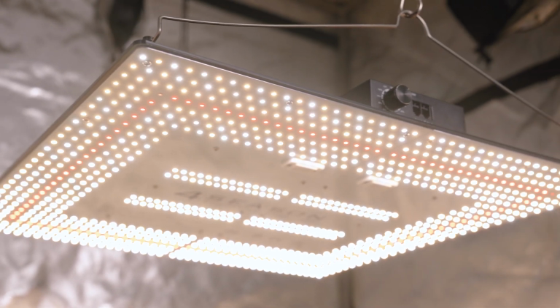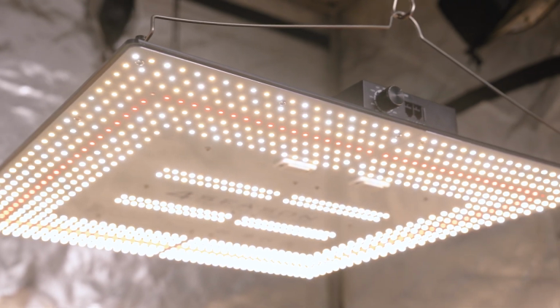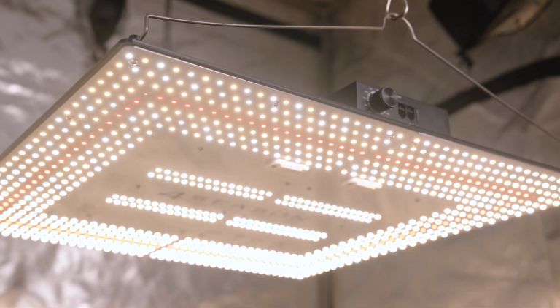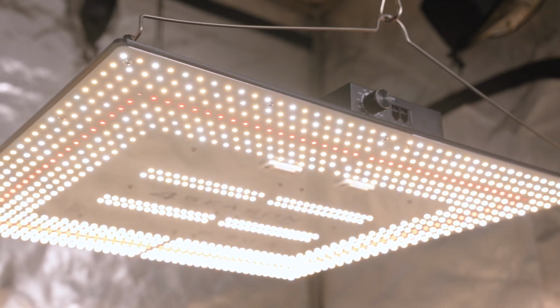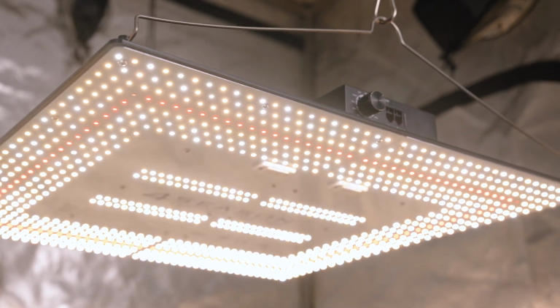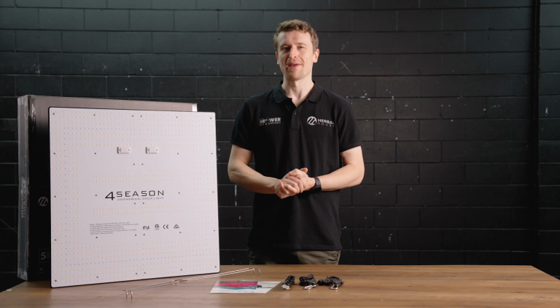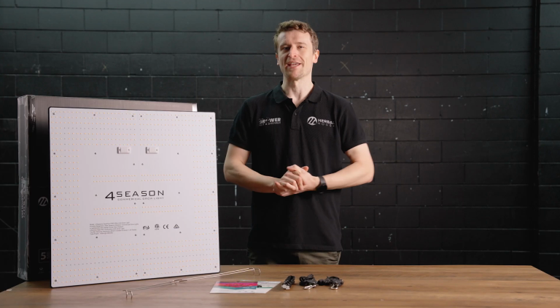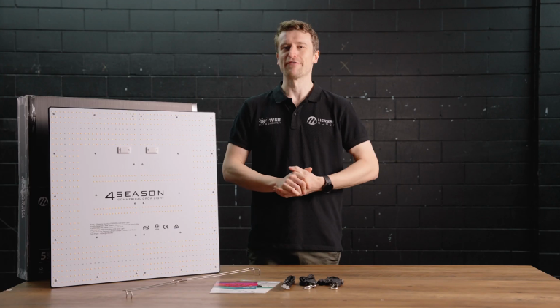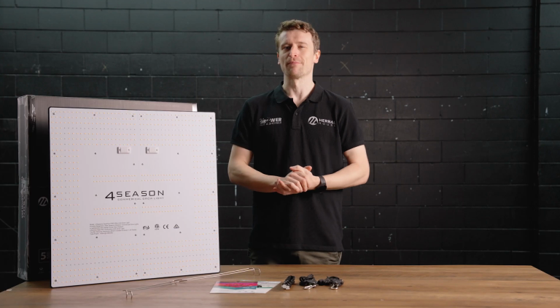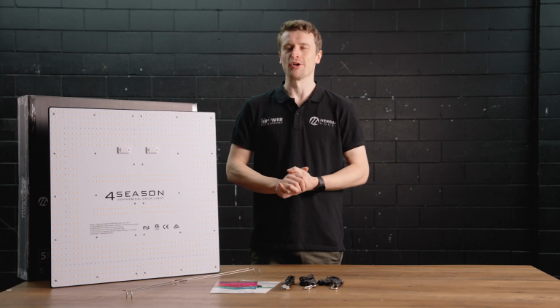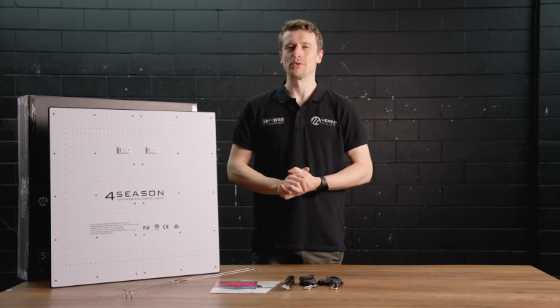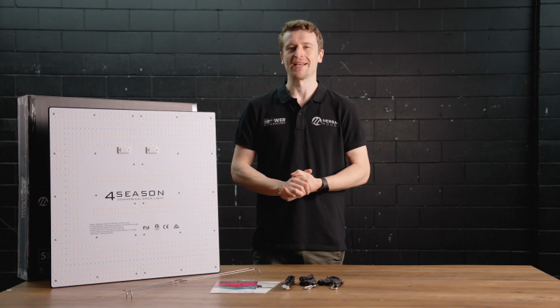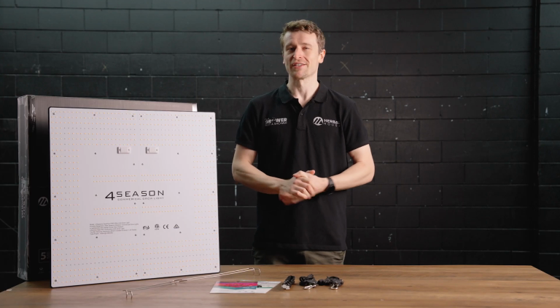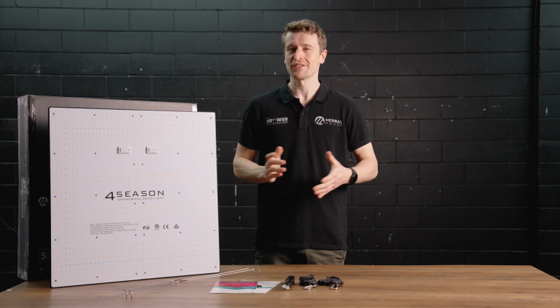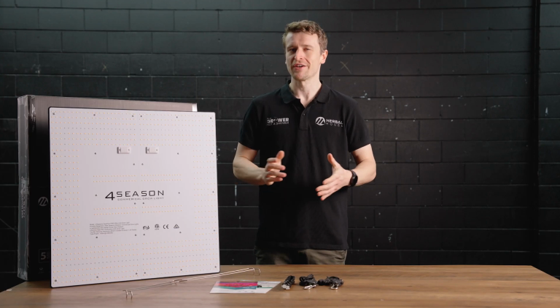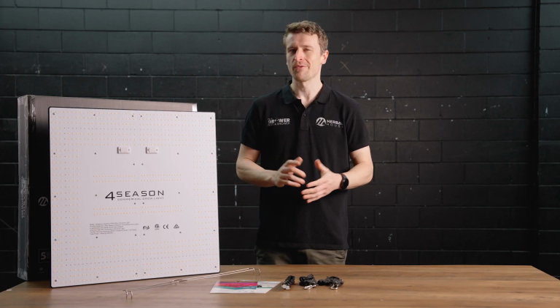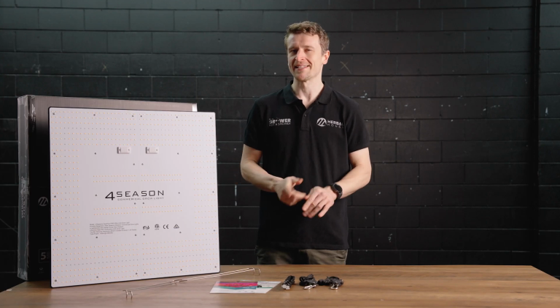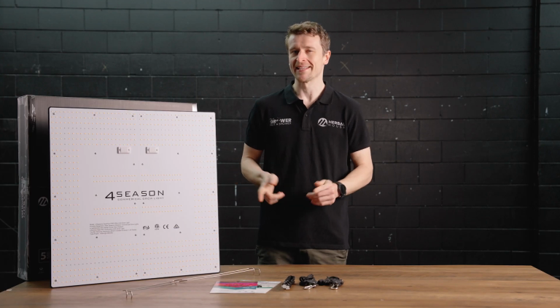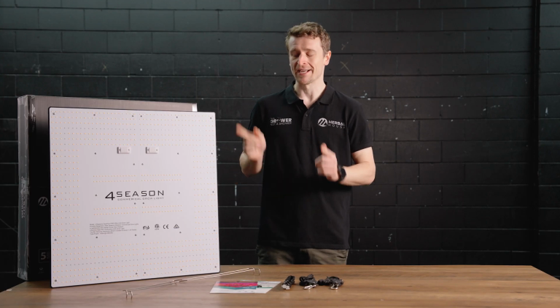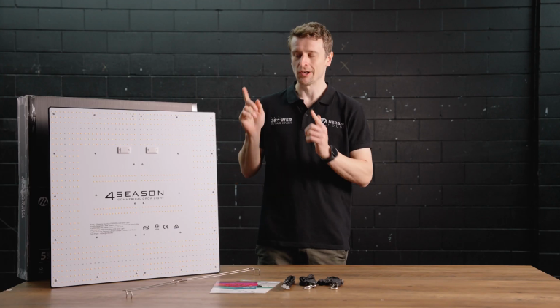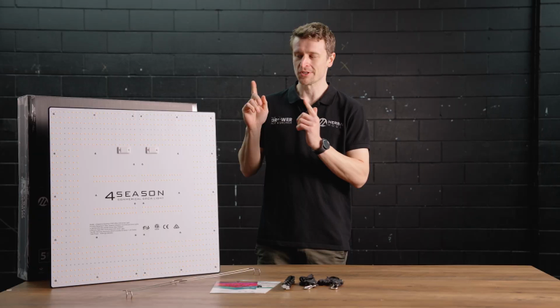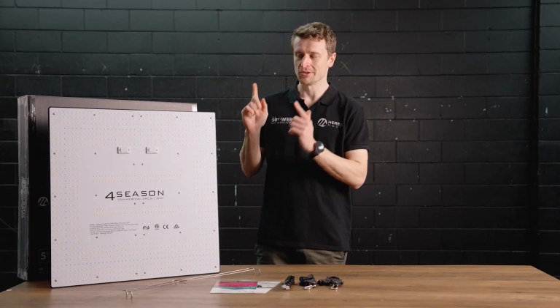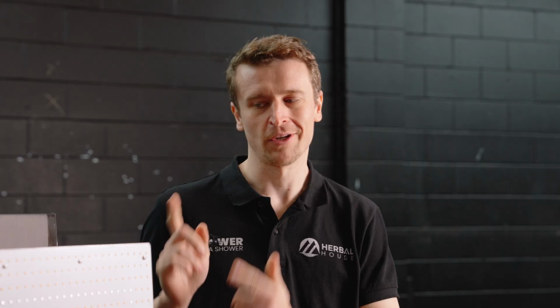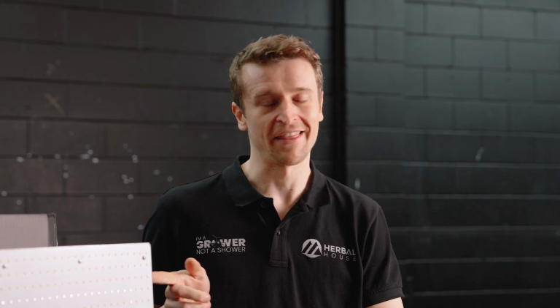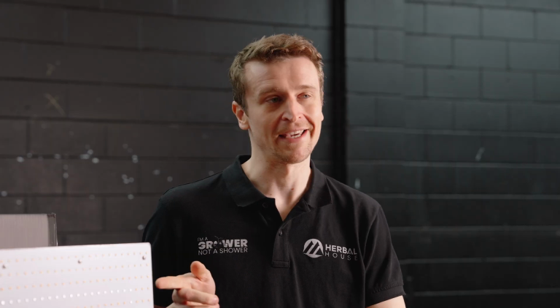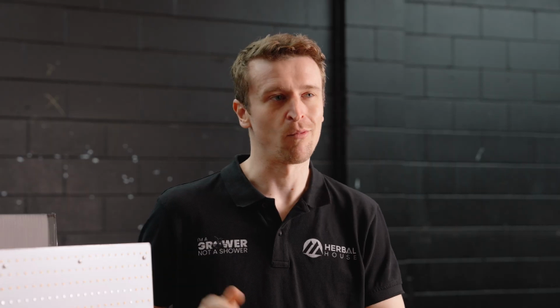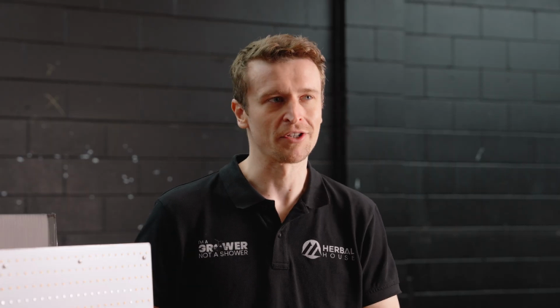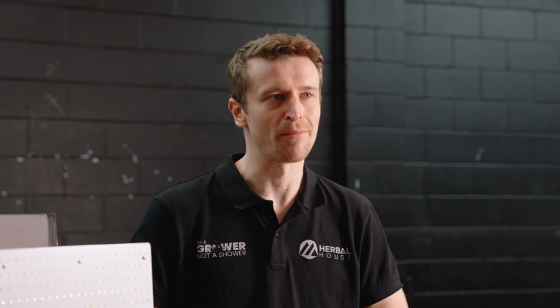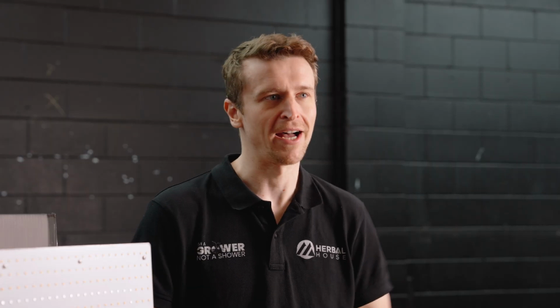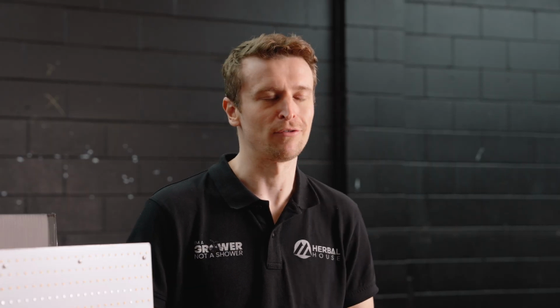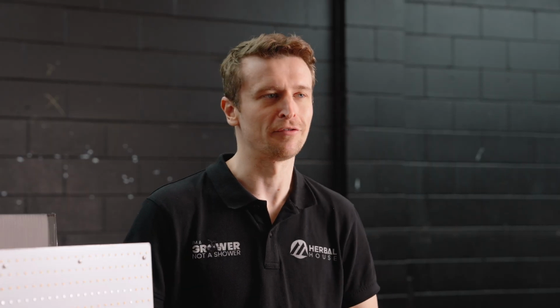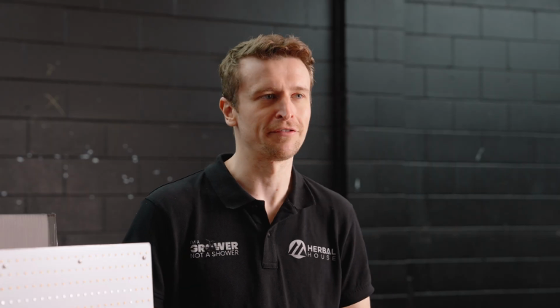Hey everyone, Matt here from Herbal House and in this video we are taking a closer look at the Quantum PAR 450.